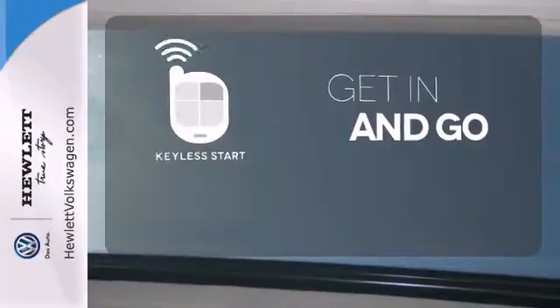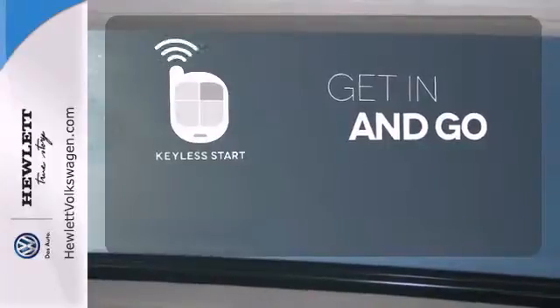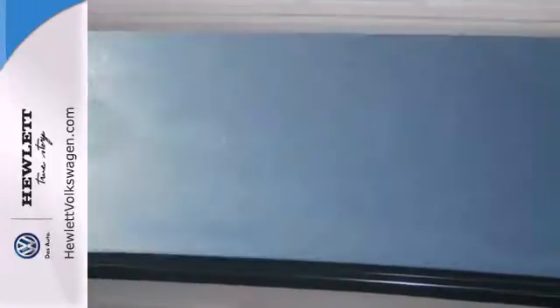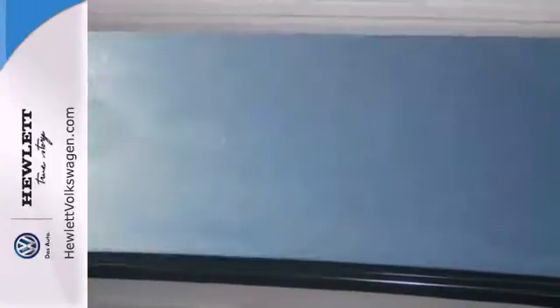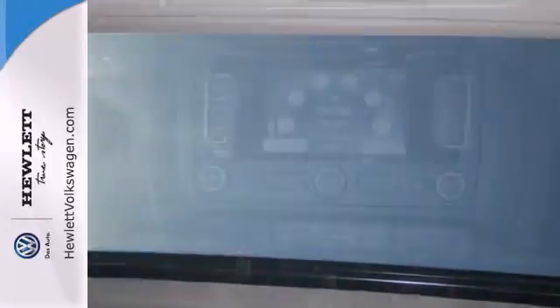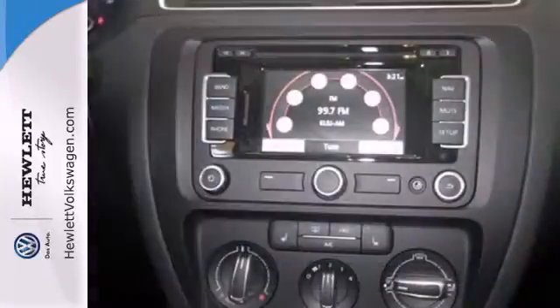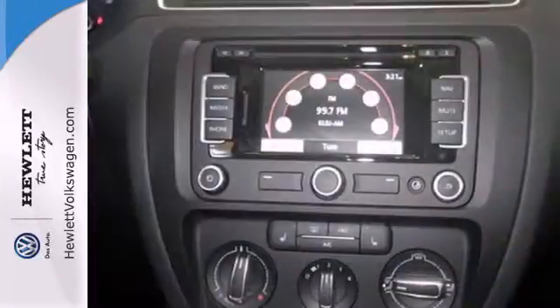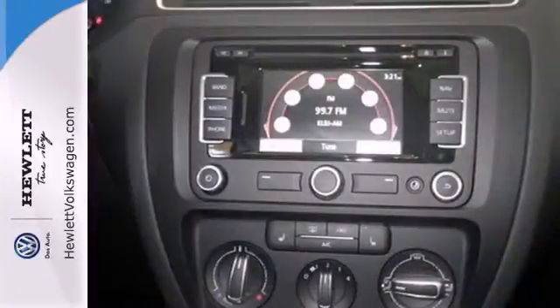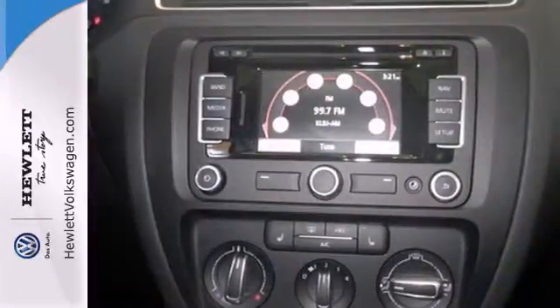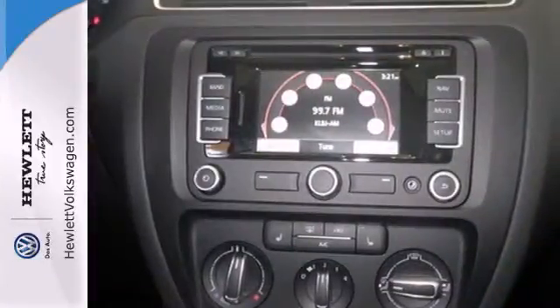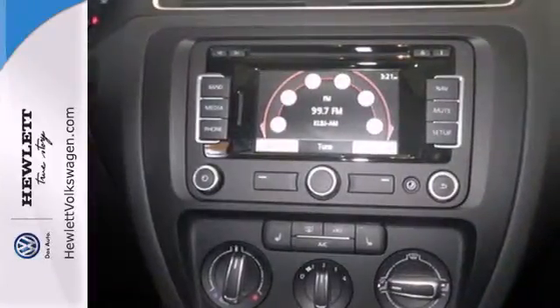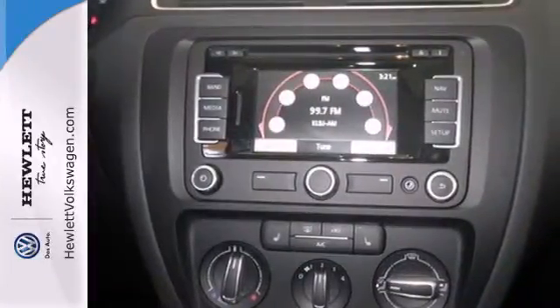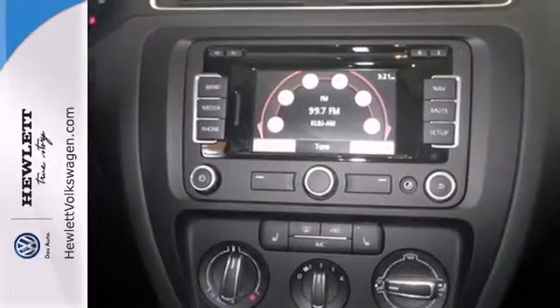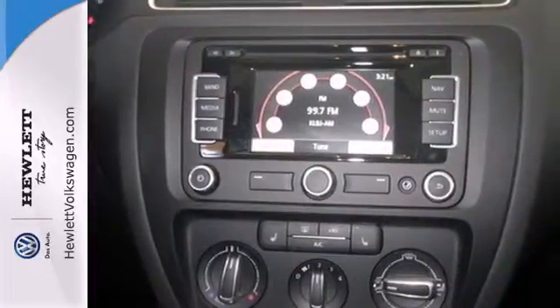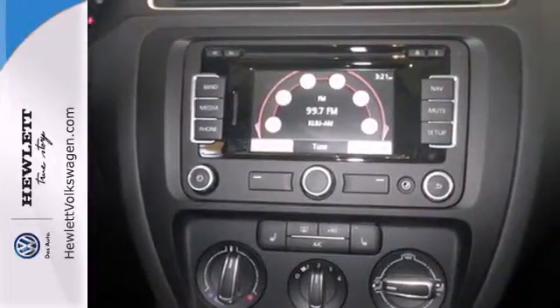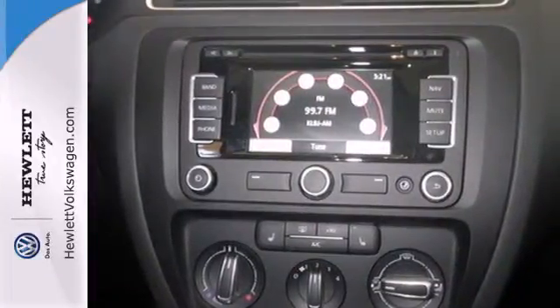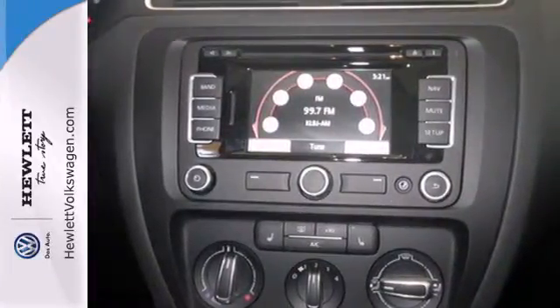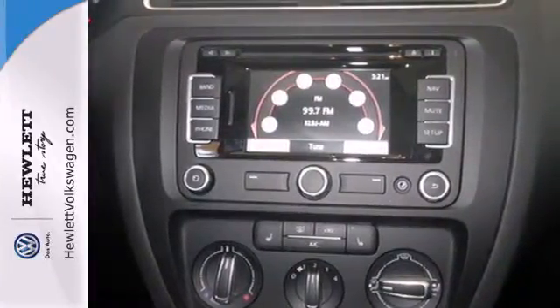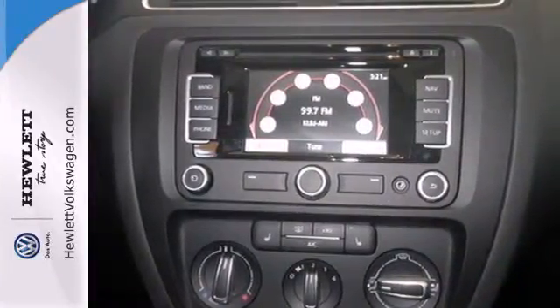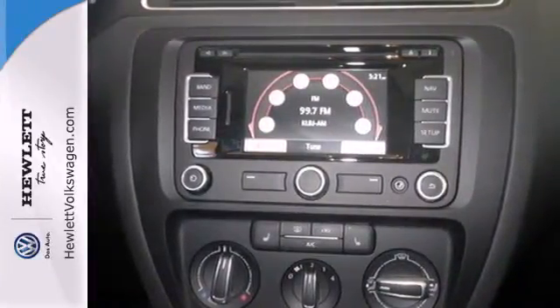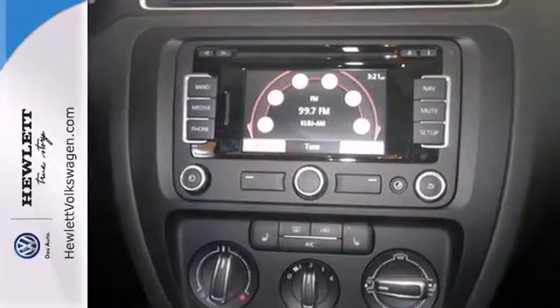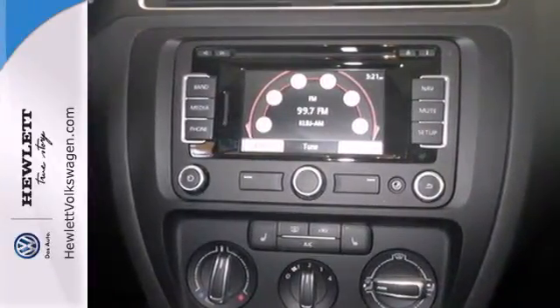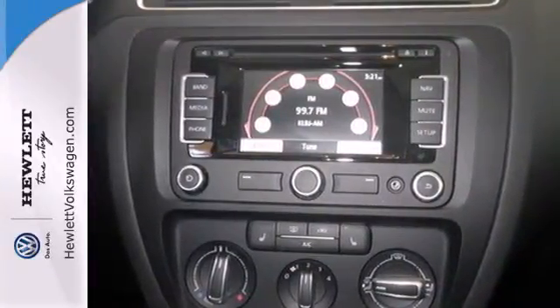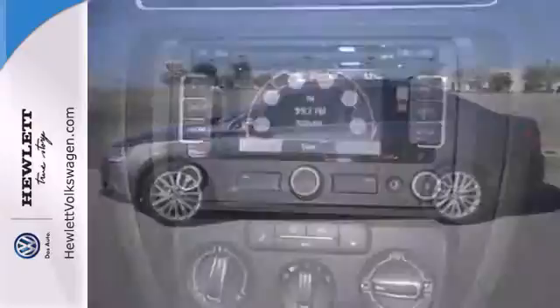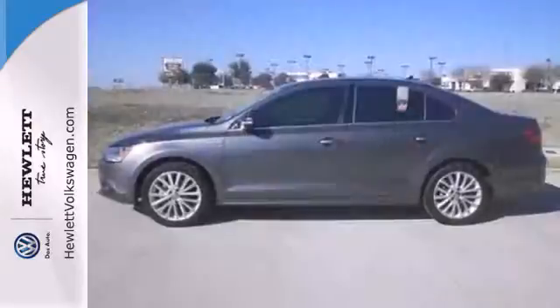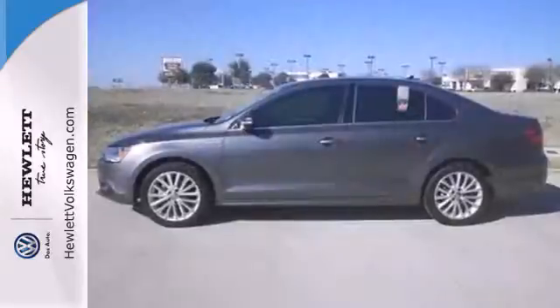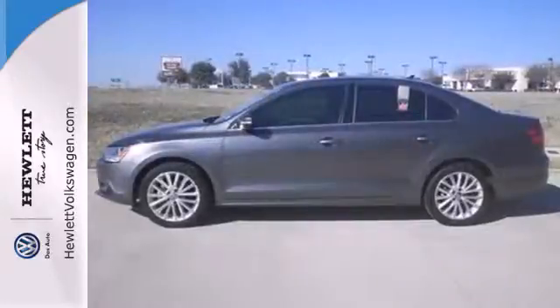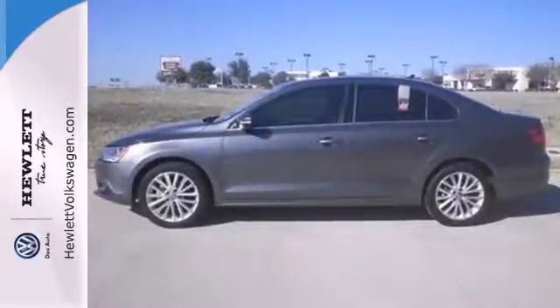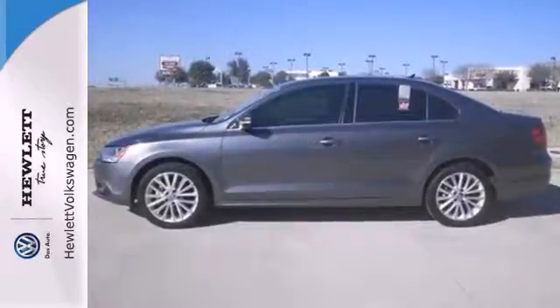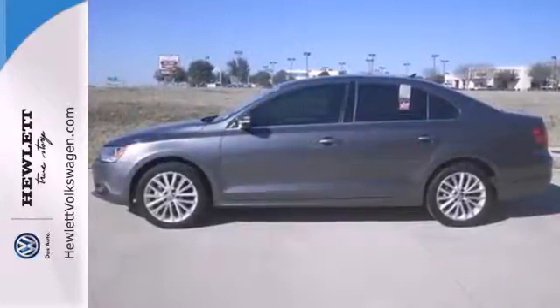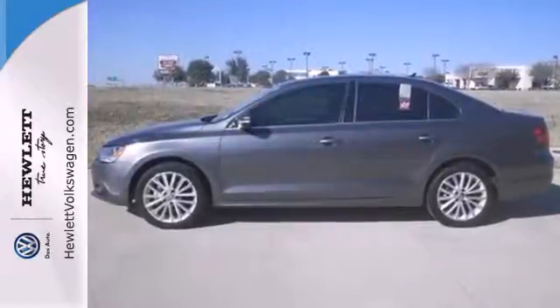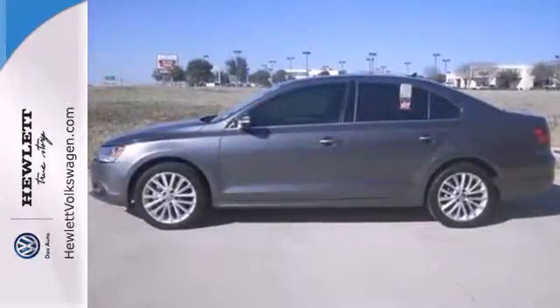Safety, sportiness, and comfort — you'll get it all with this 2013 Jetta. Come check it out today.